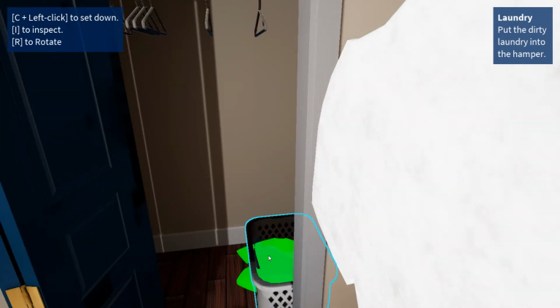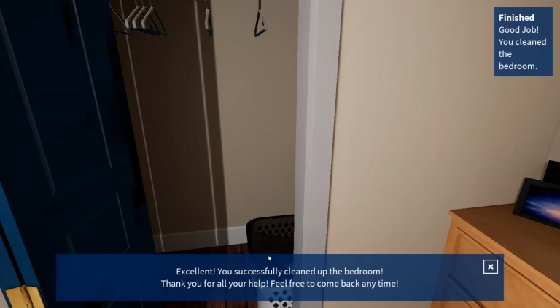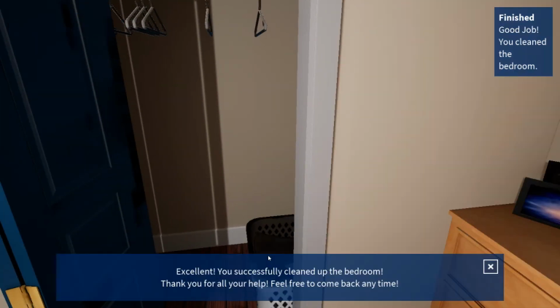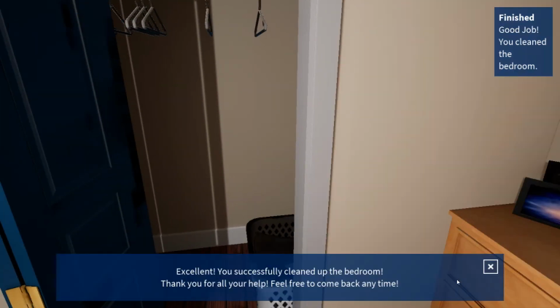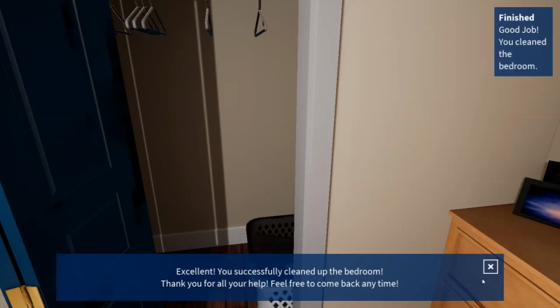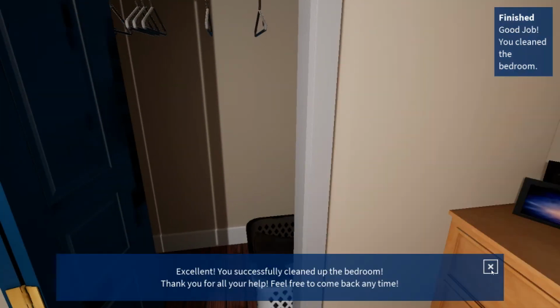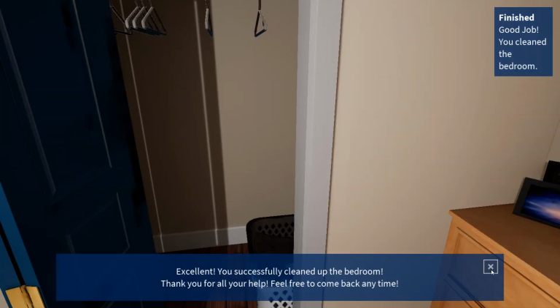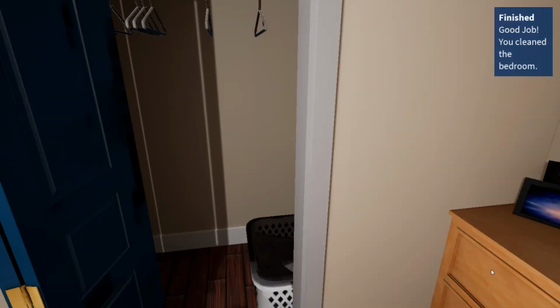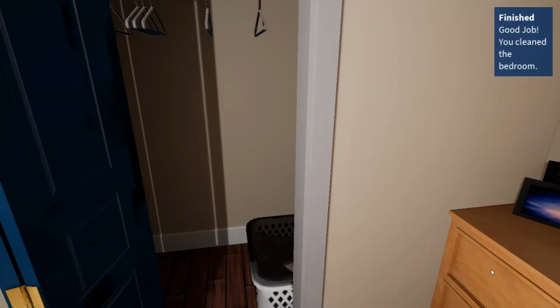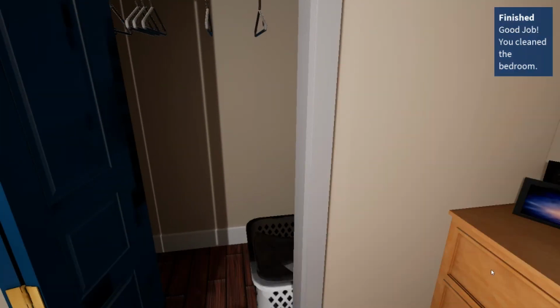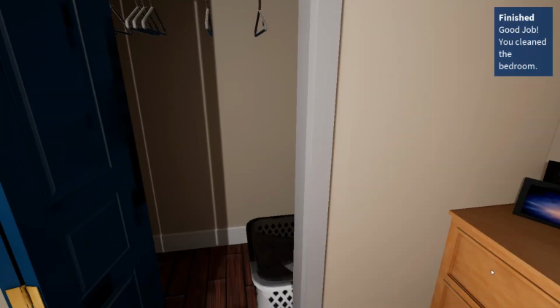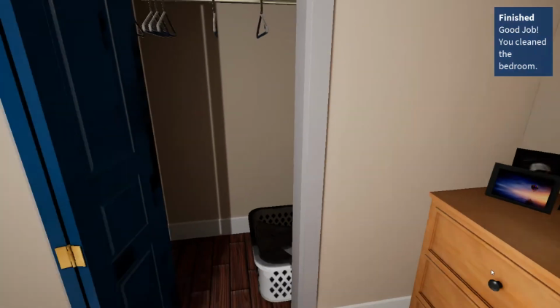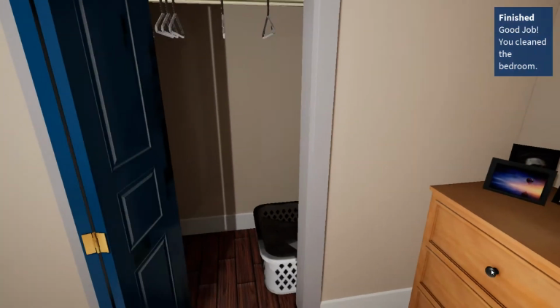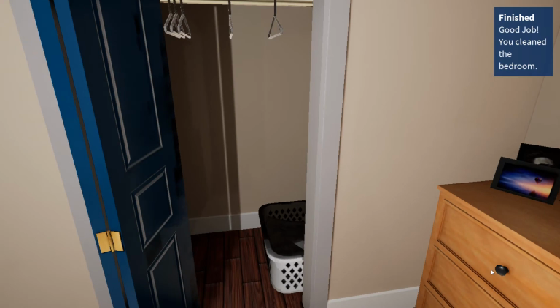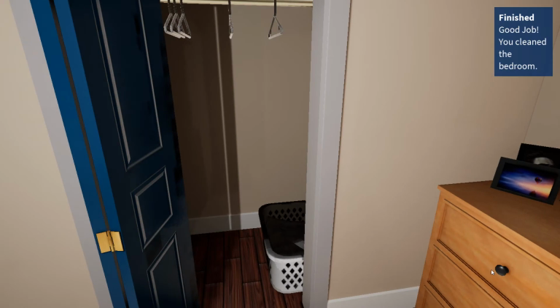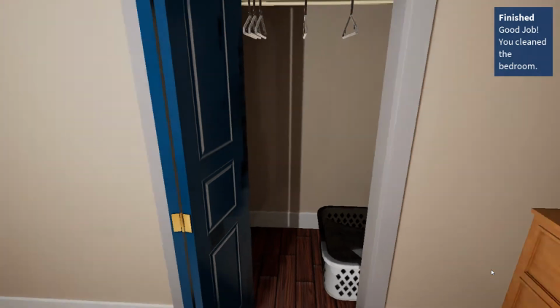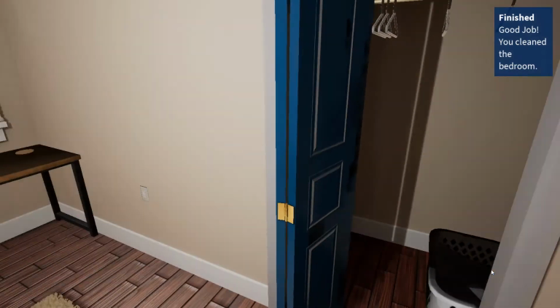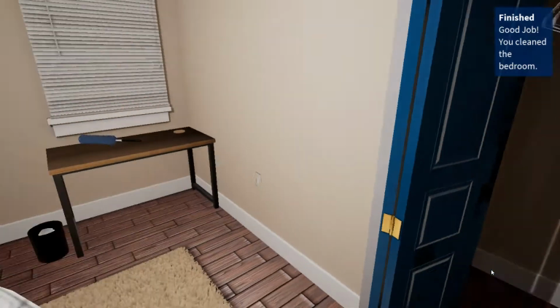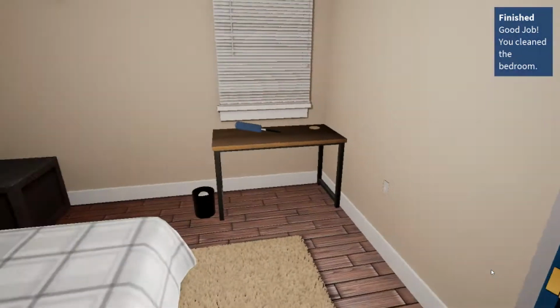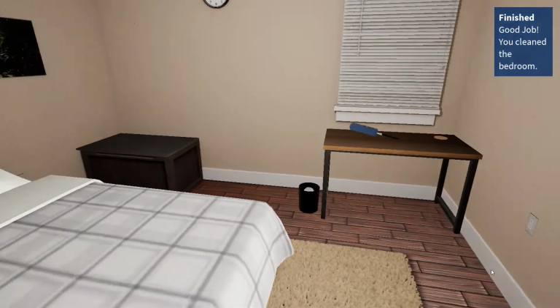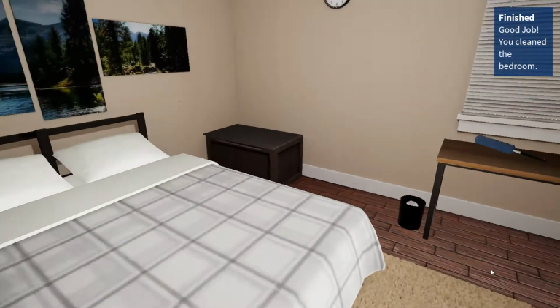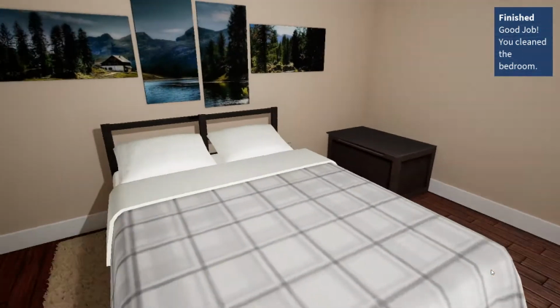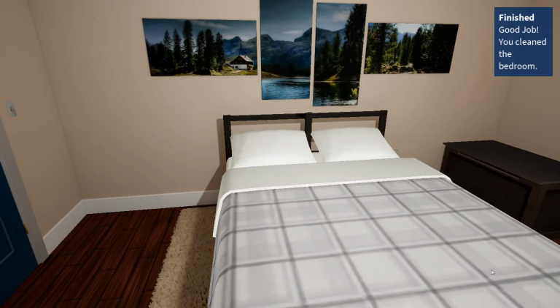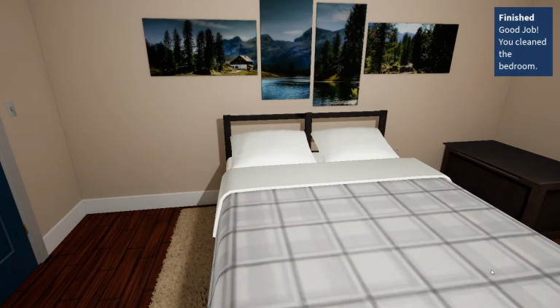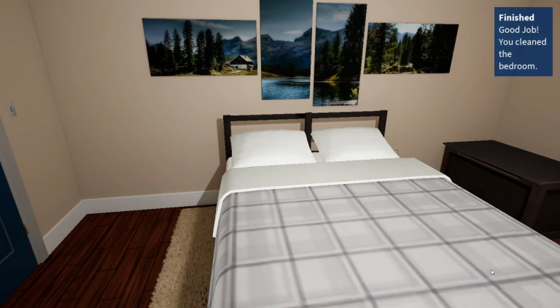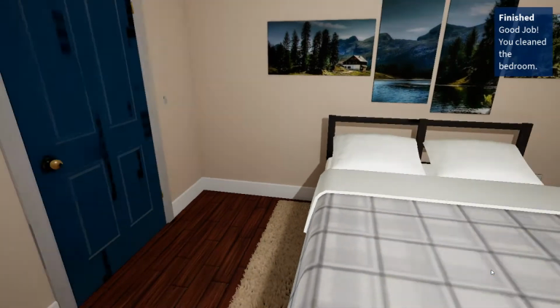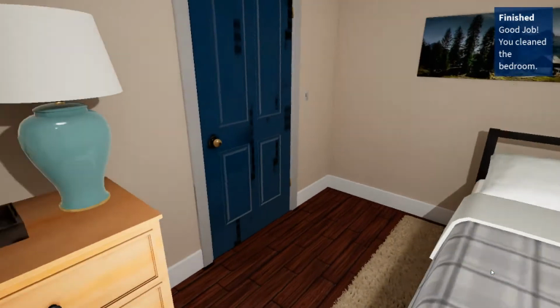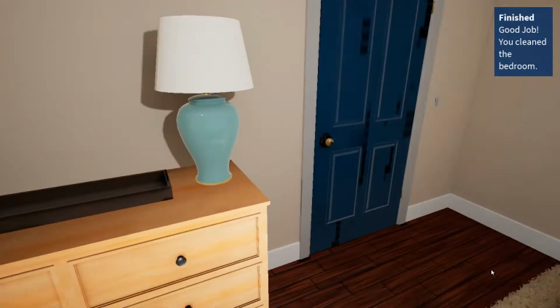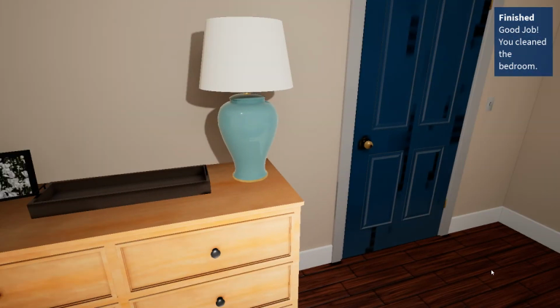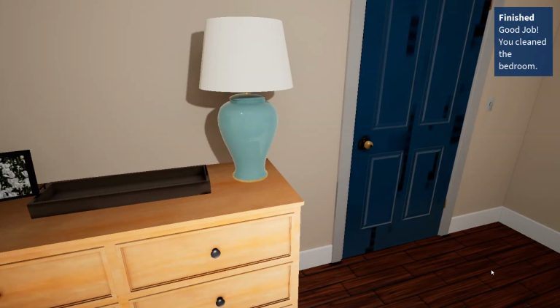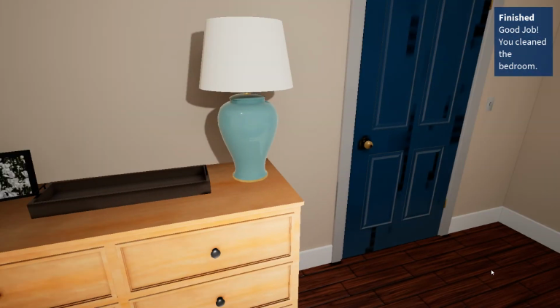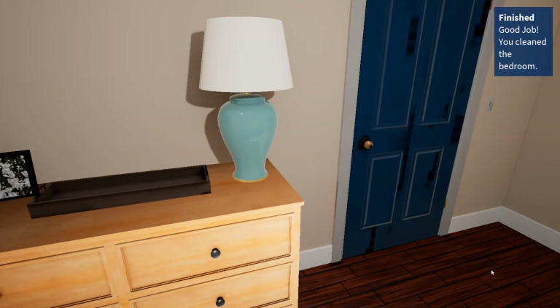Excellent! You successfully cleaned up the bedroom. Thank you for all your help. Feel free to come back anytime.